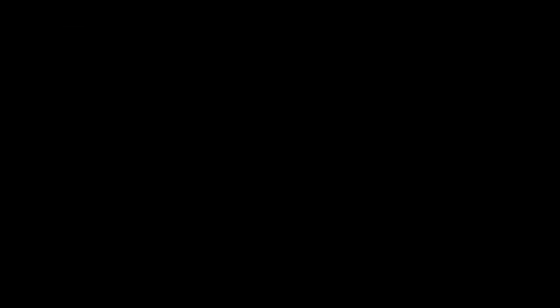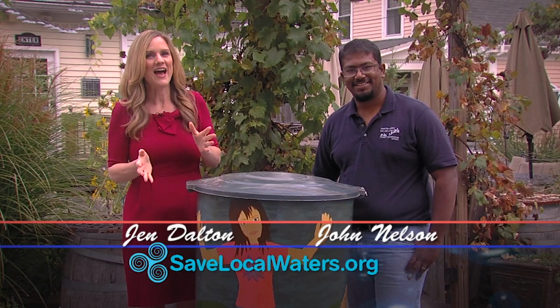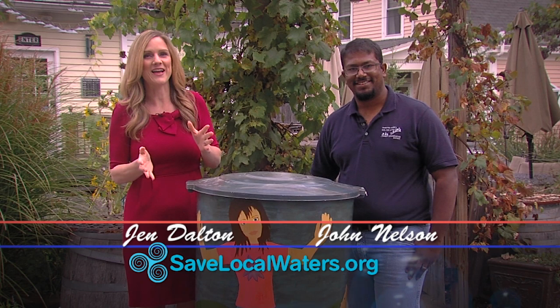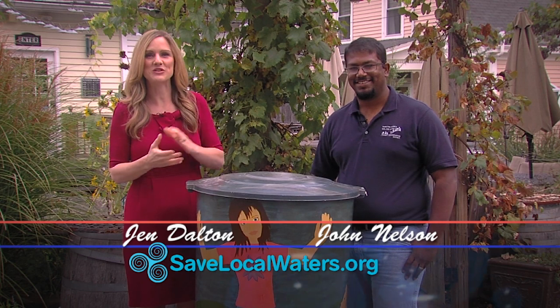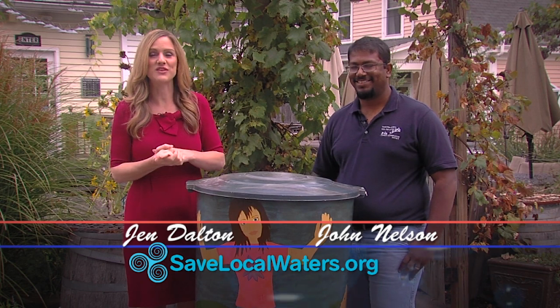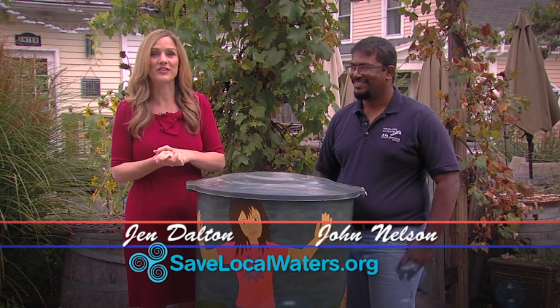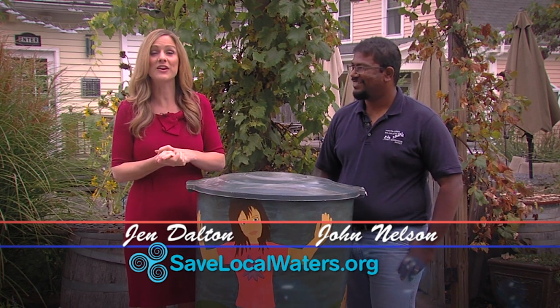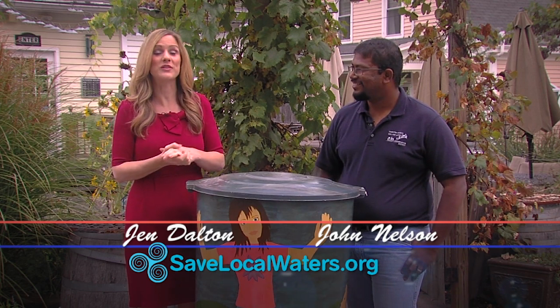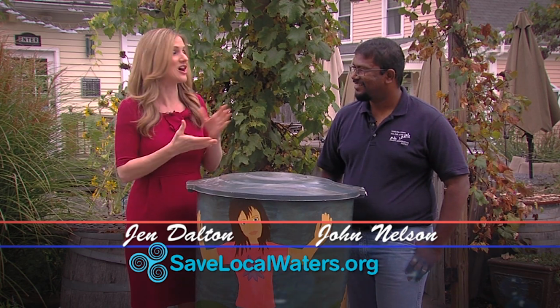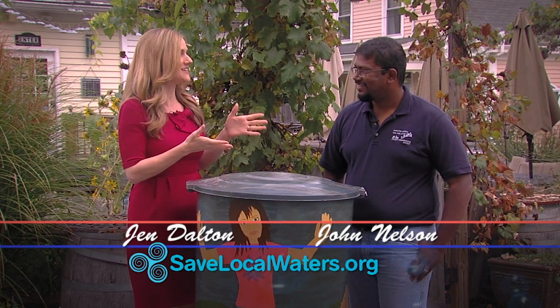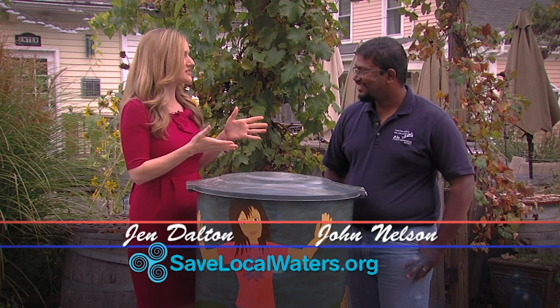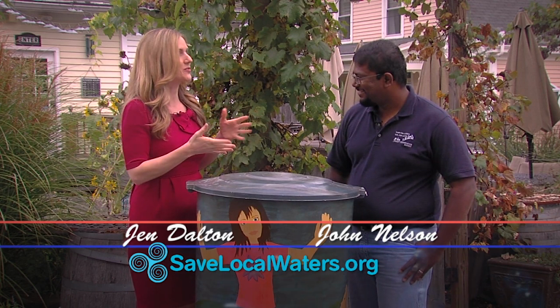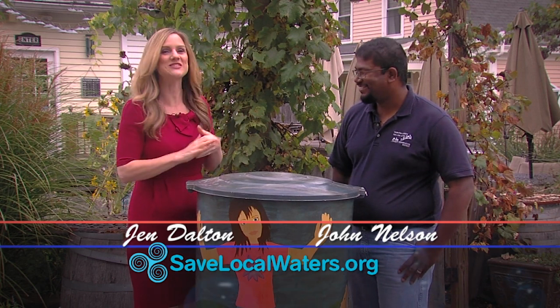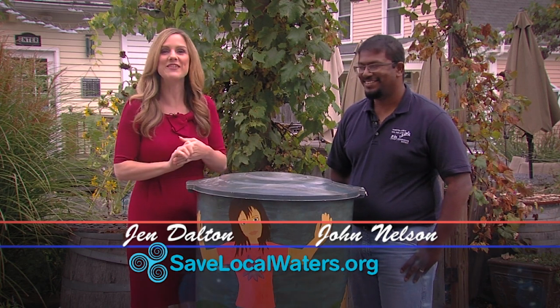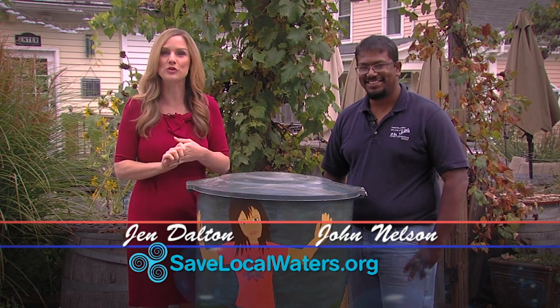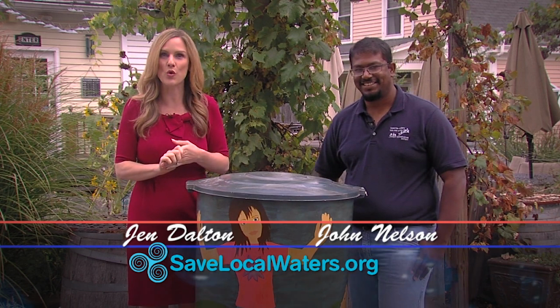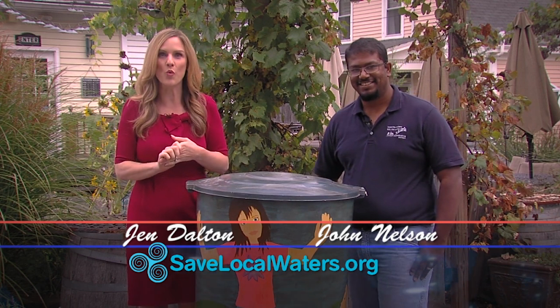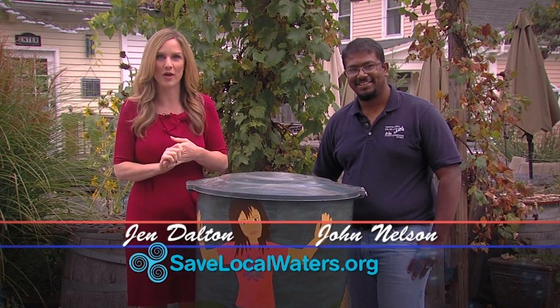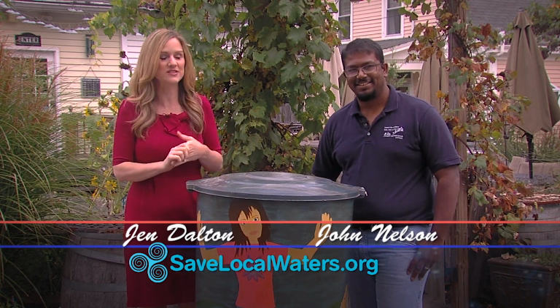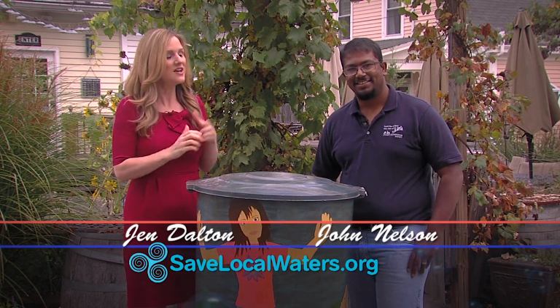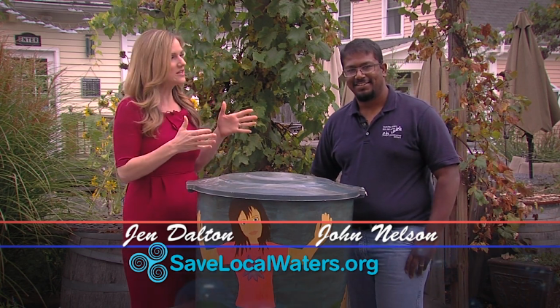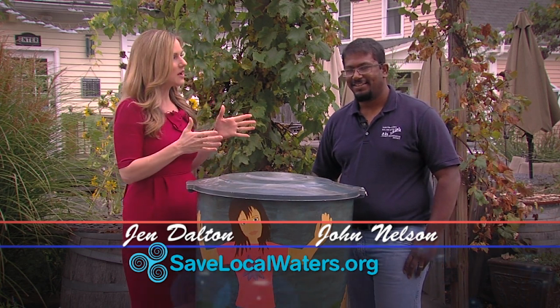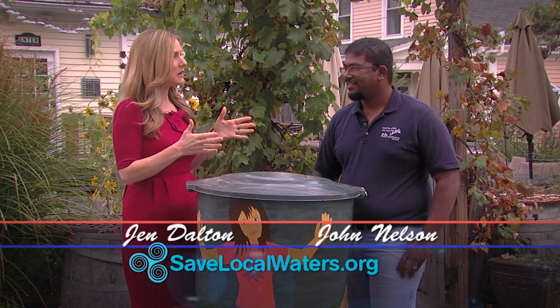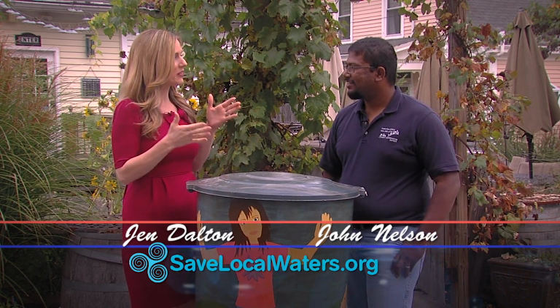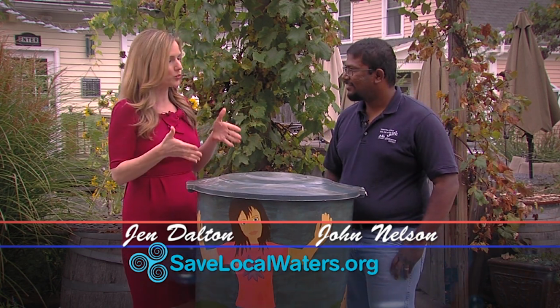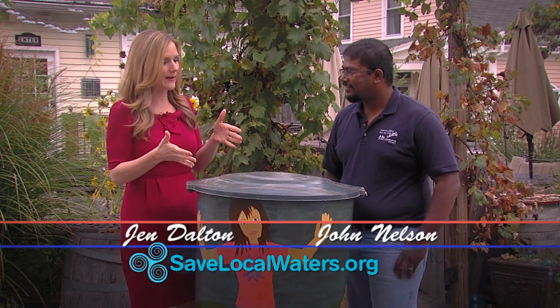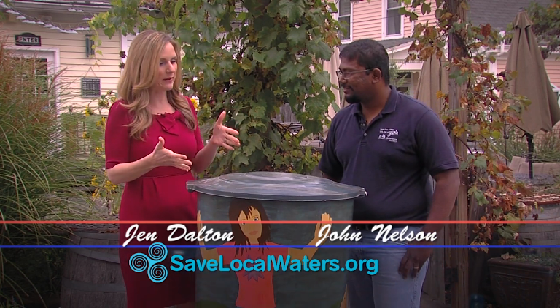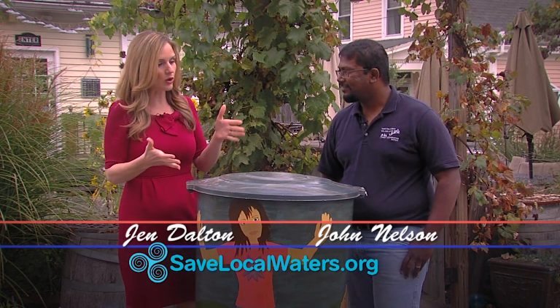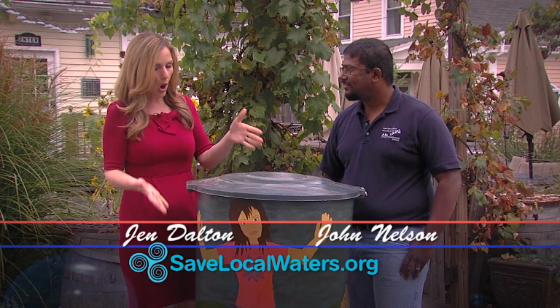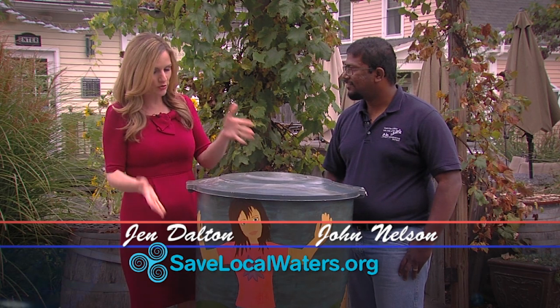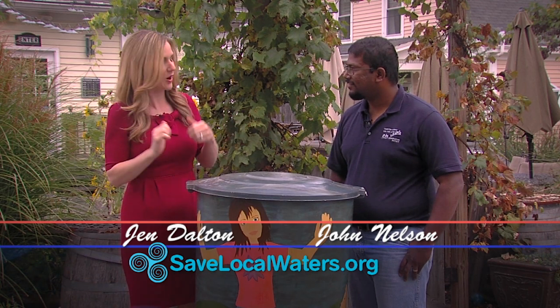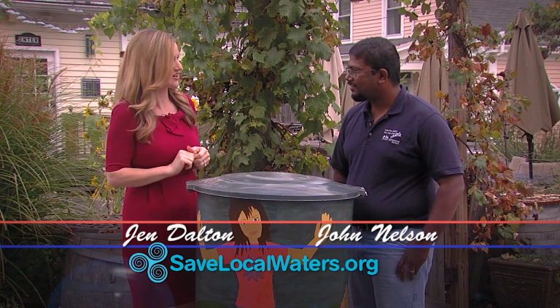Hi, I'm Jen Dalton here with John Nelson from Save Local Waters. John, tell me about the Rain Barrel Art Project.